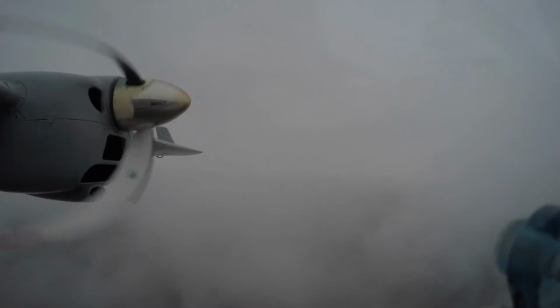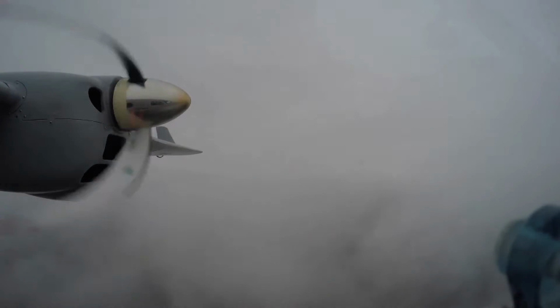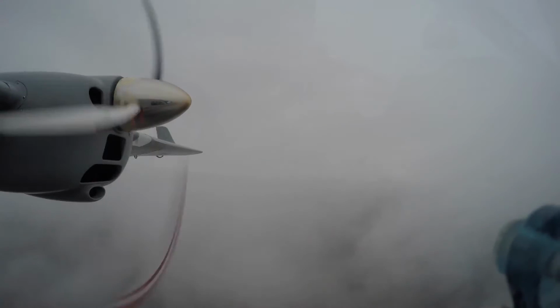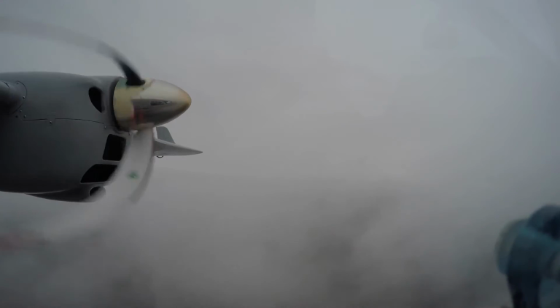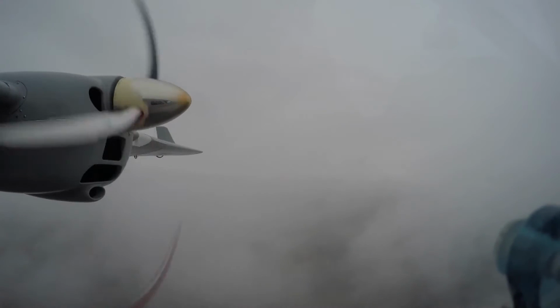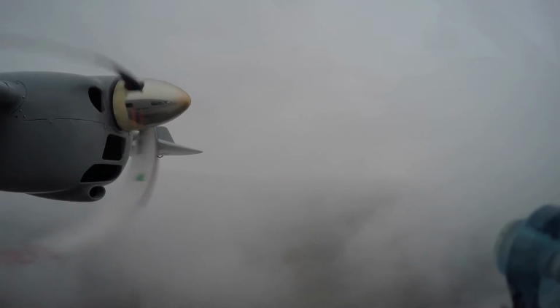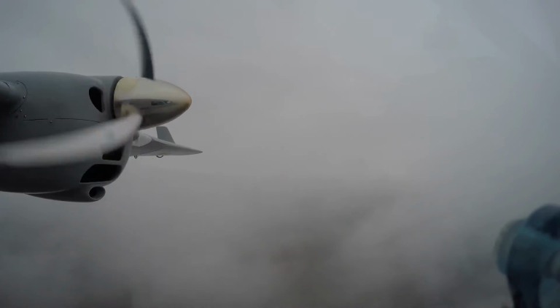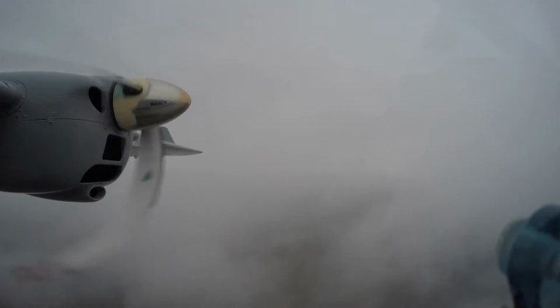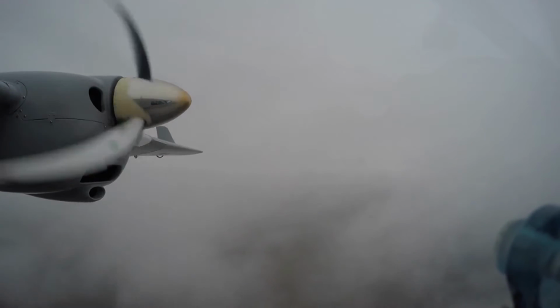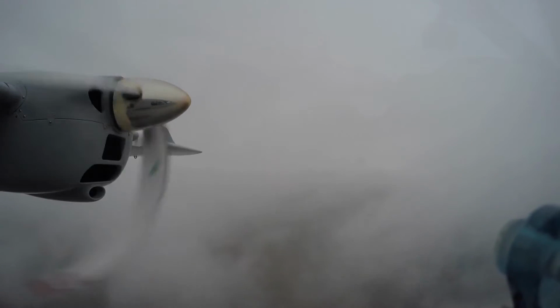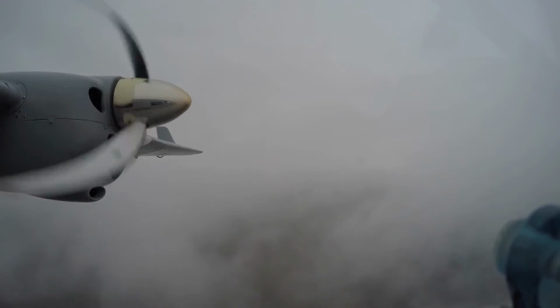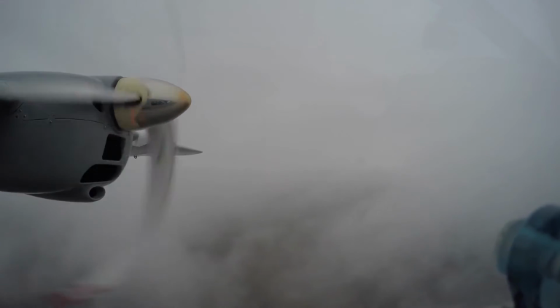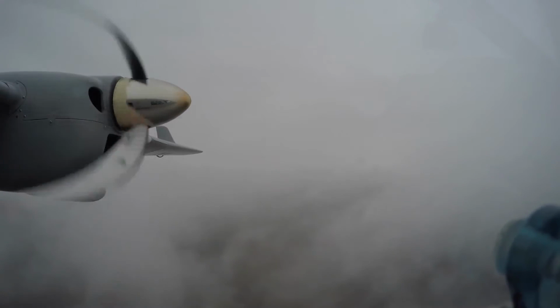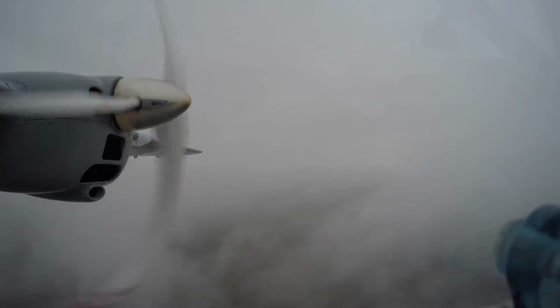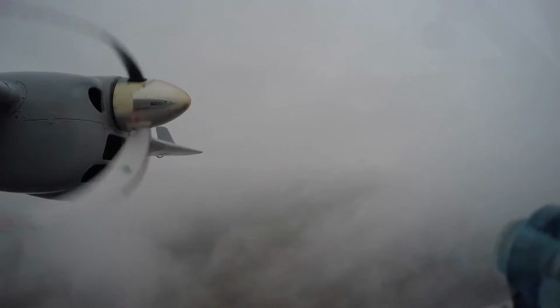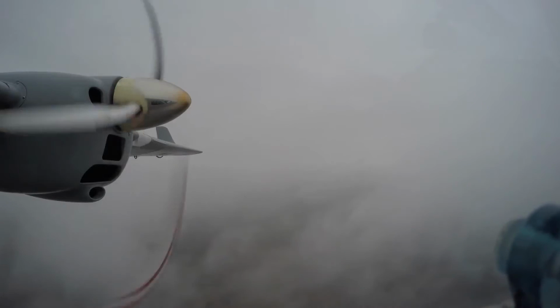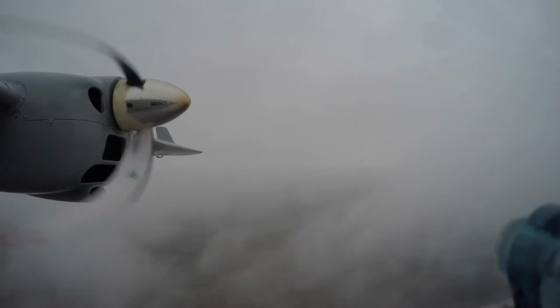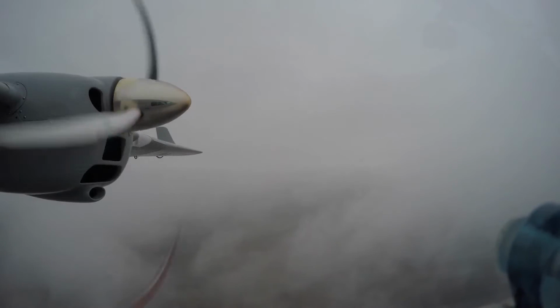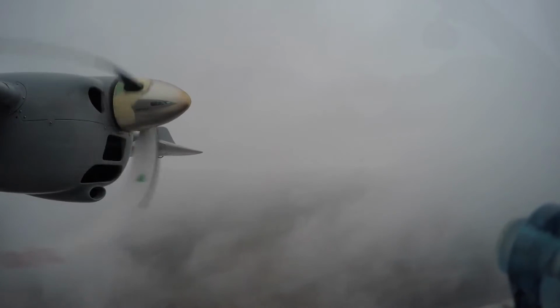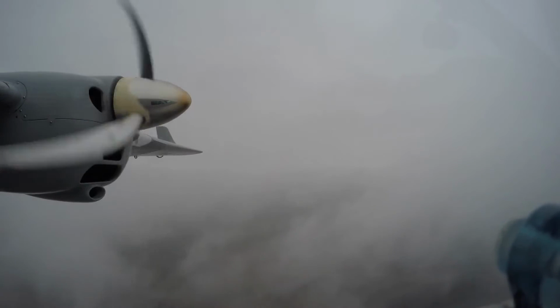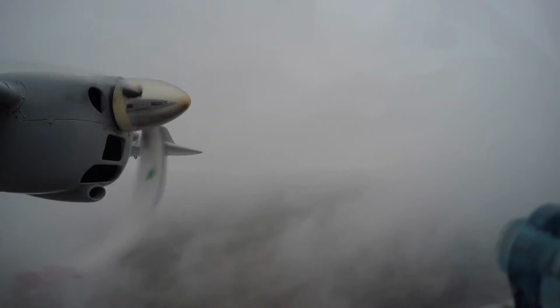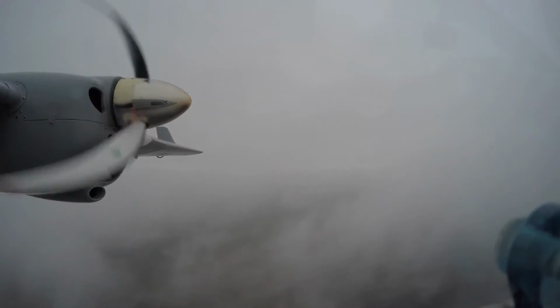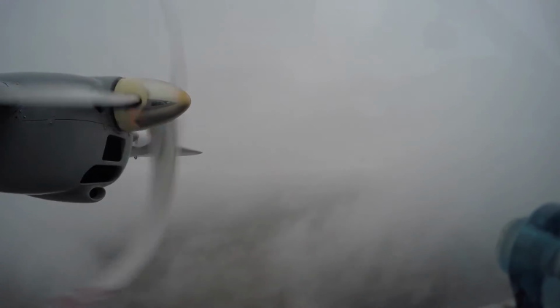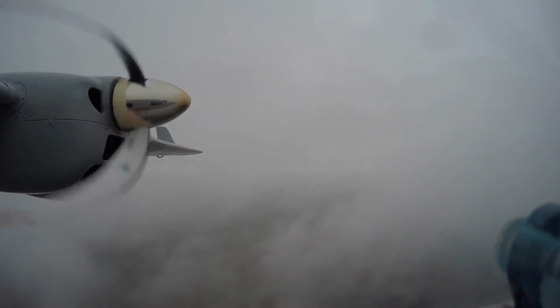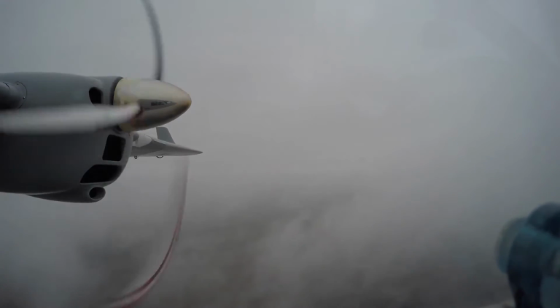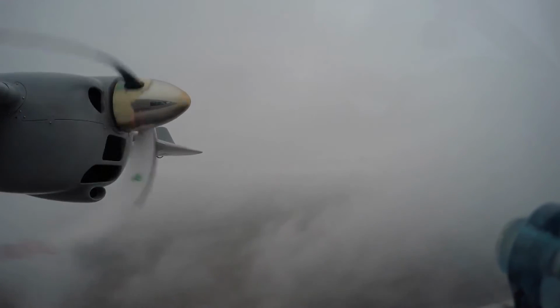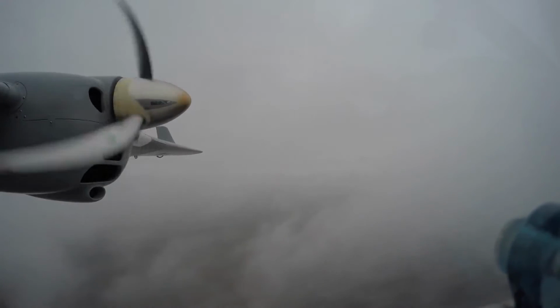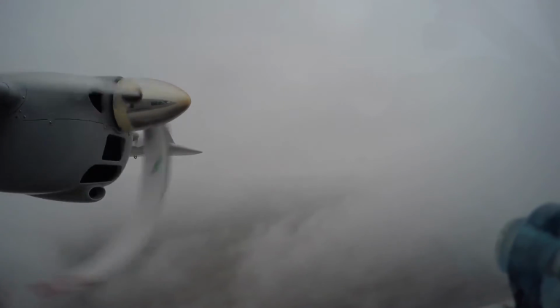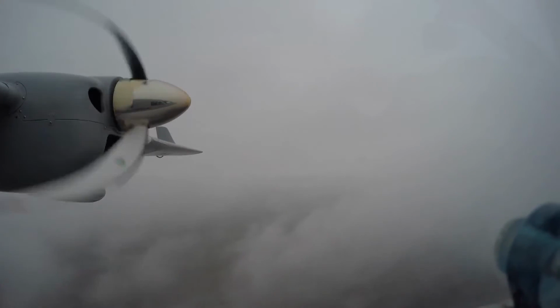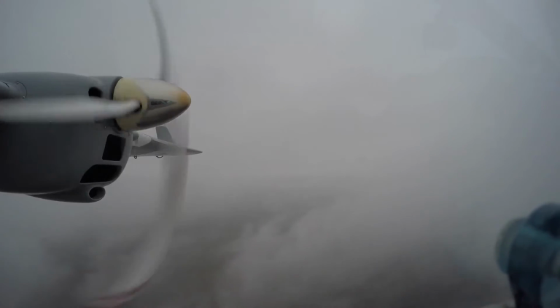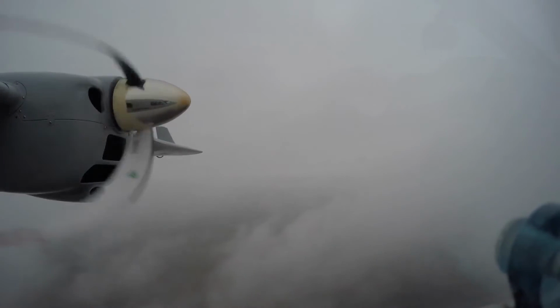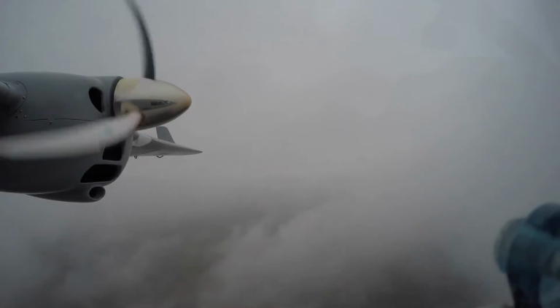Jeep Earth 232 Delta, turn right heading 100. Turn right heading 100, Jeep Earth 232 Delta.